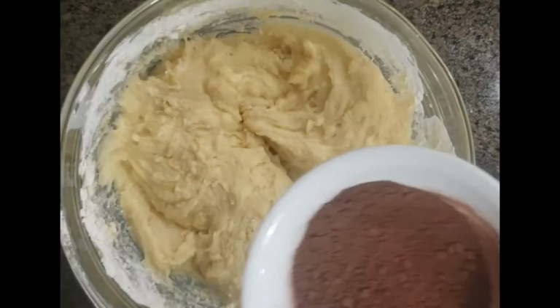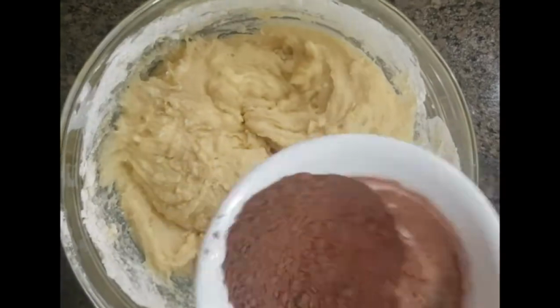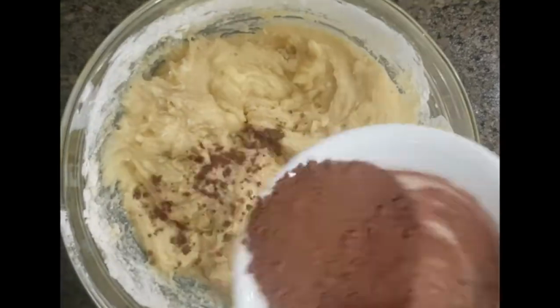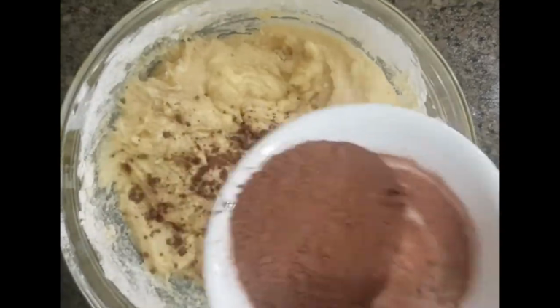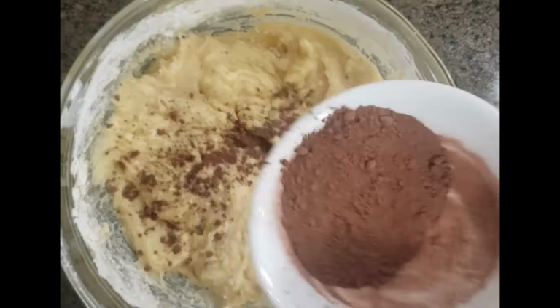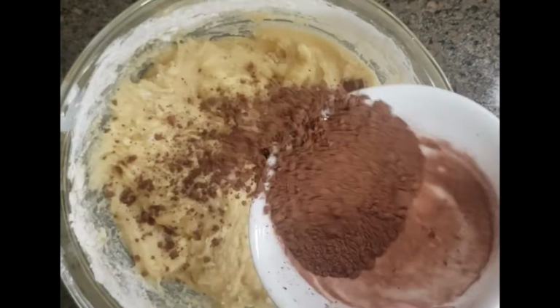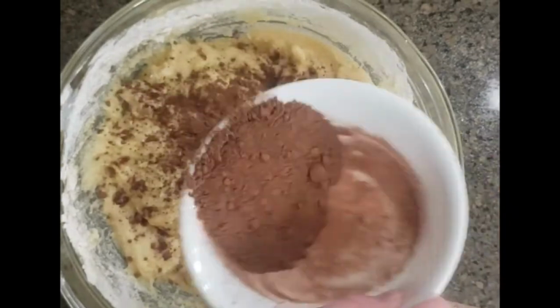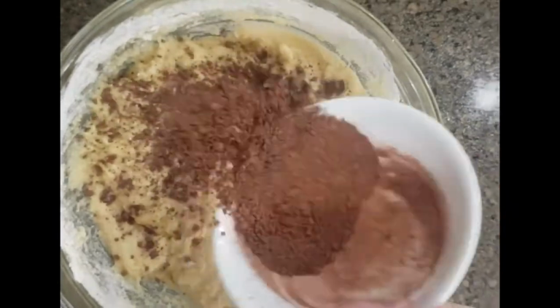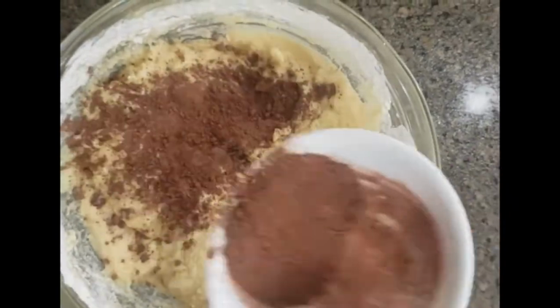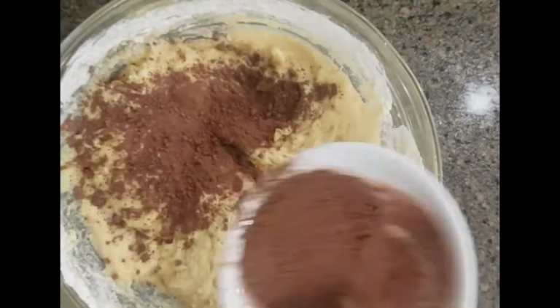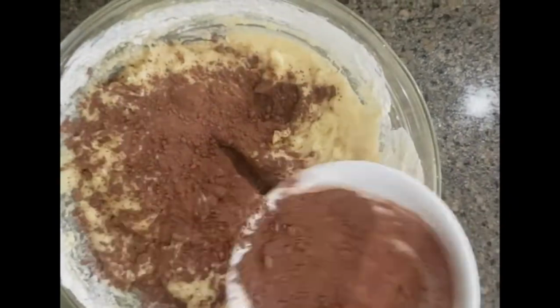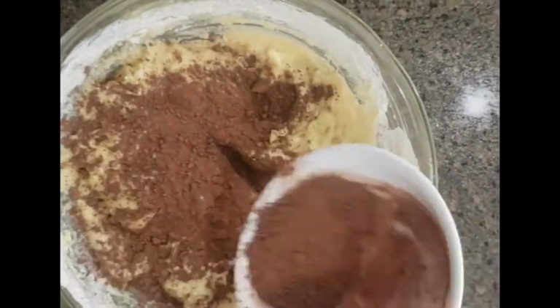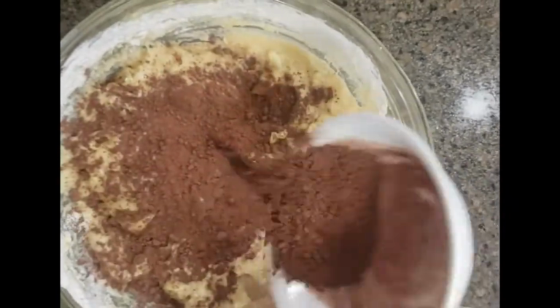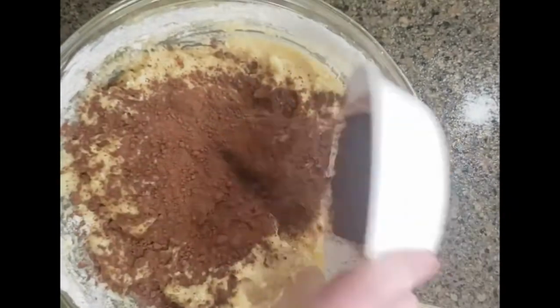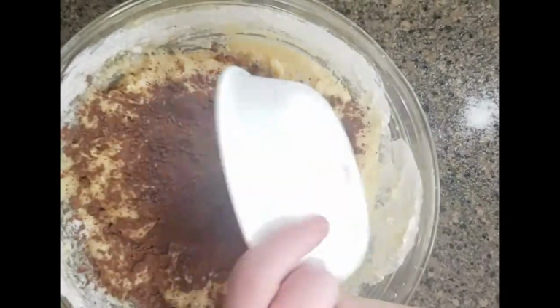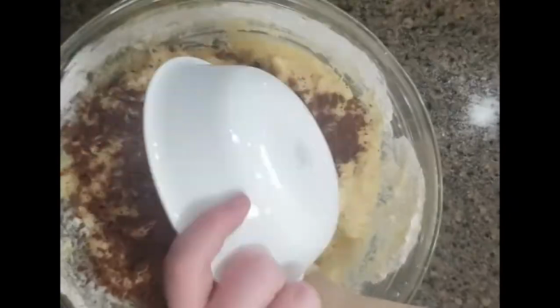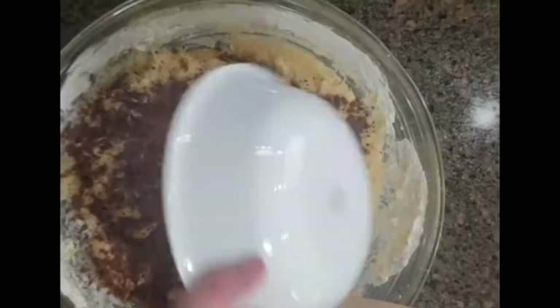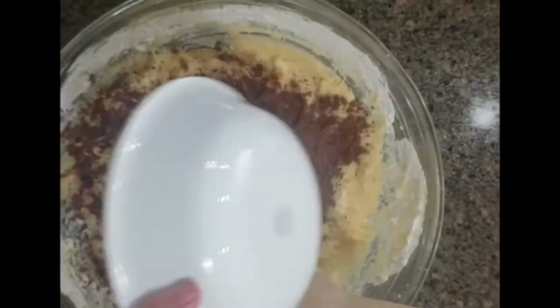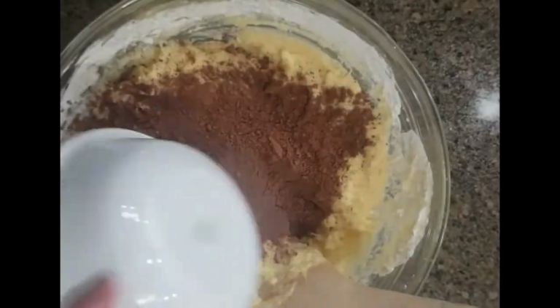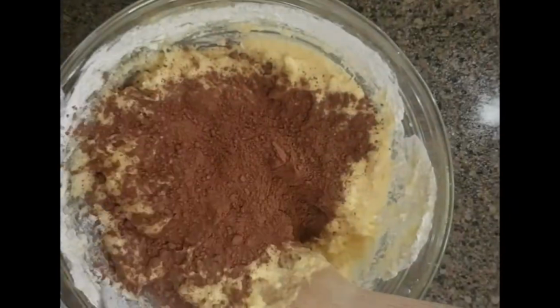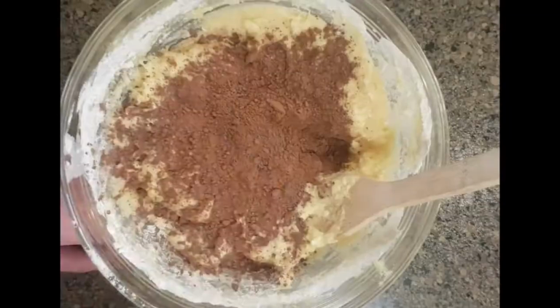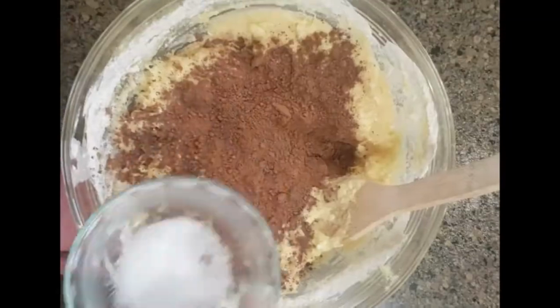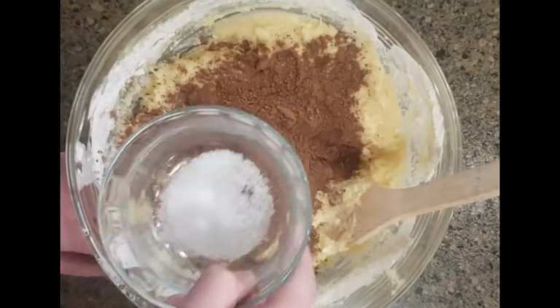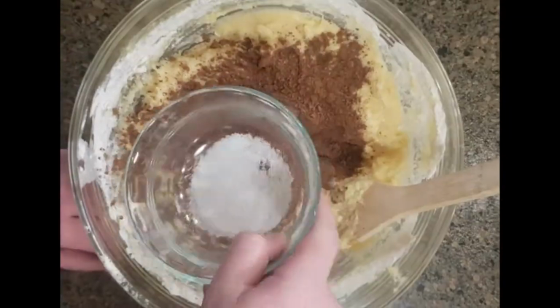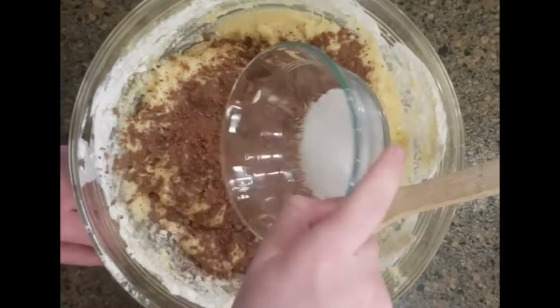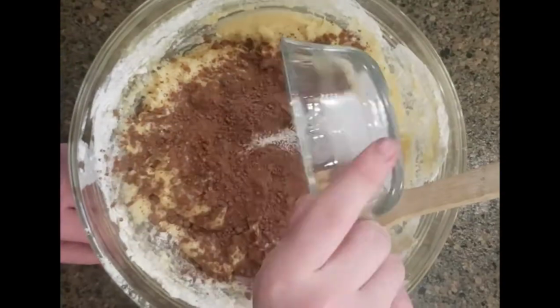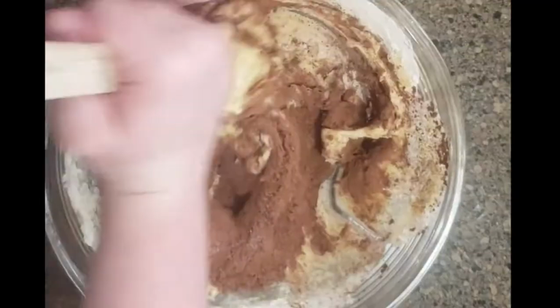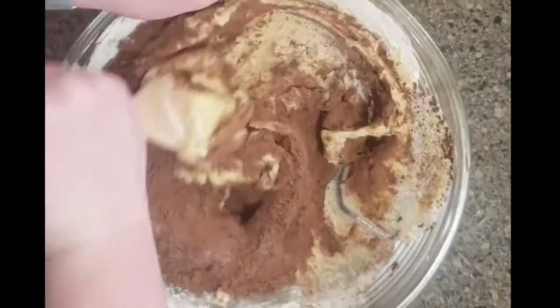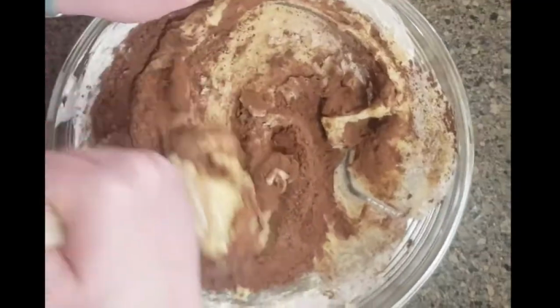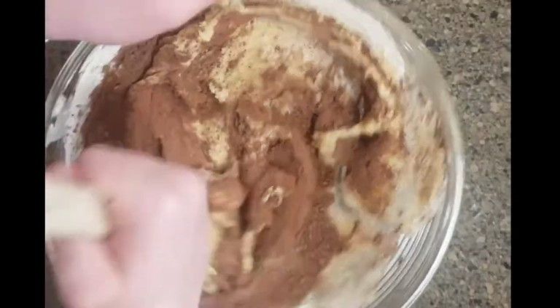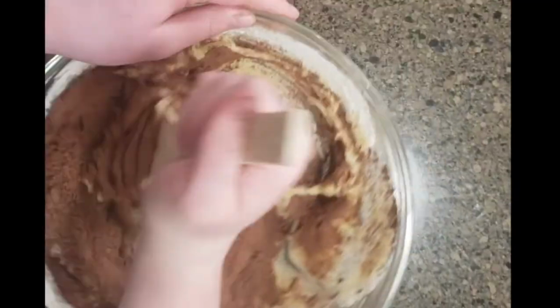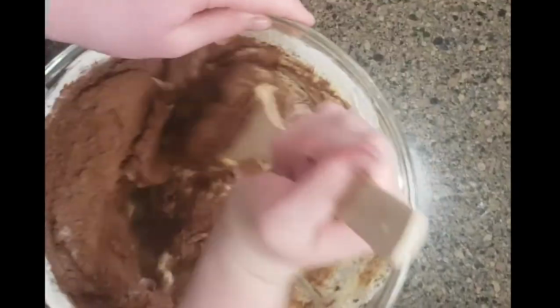What else do you add? Cocoa. And lastly, salt. Slowly mix.